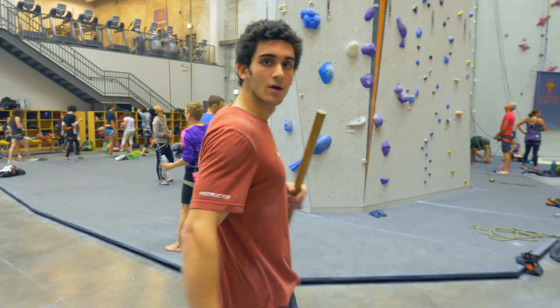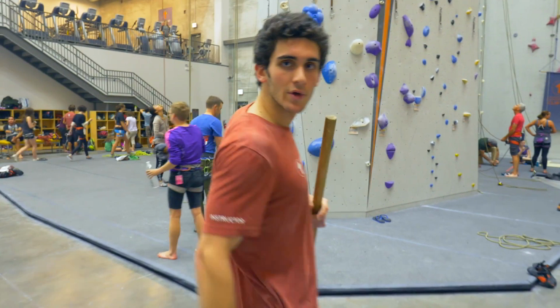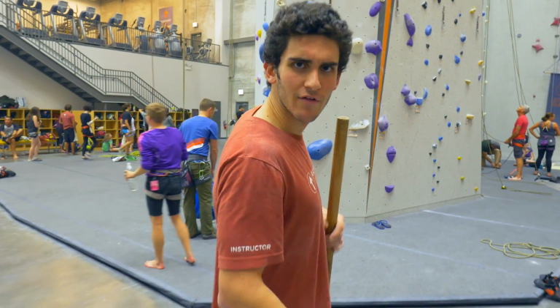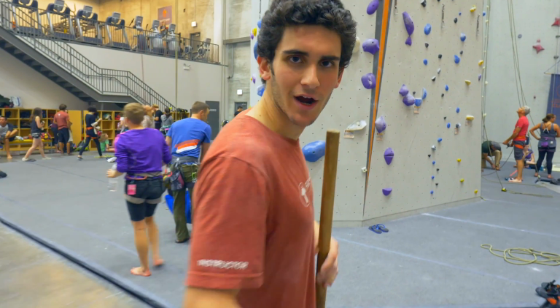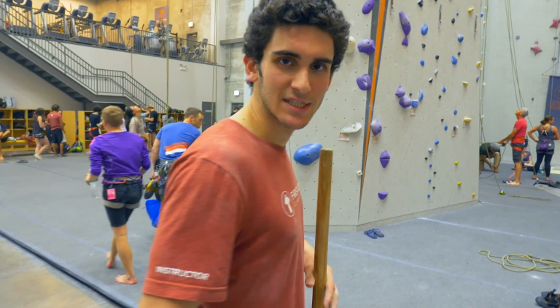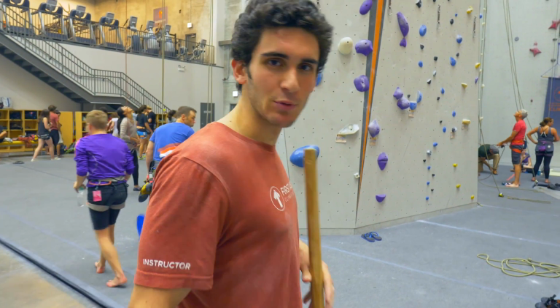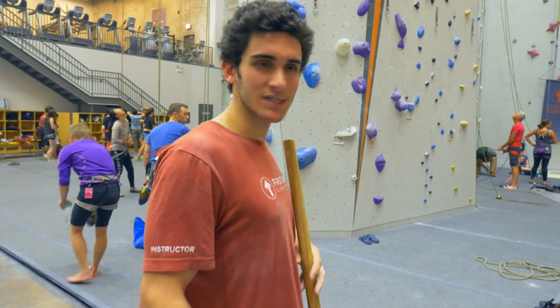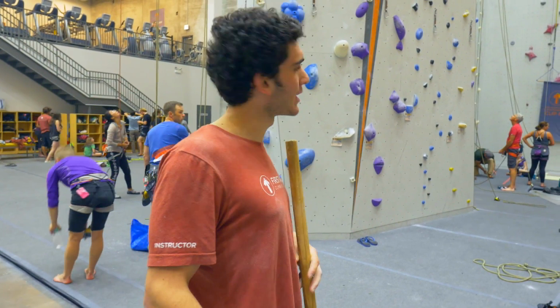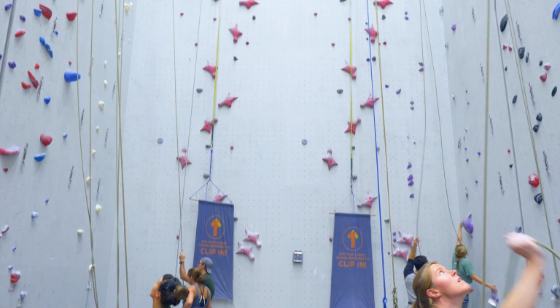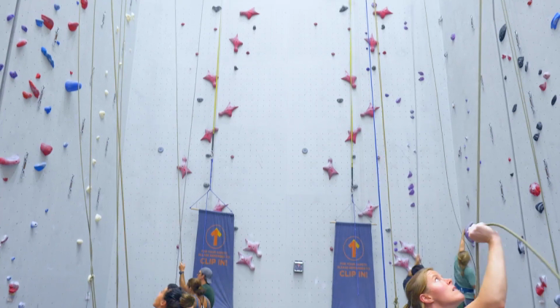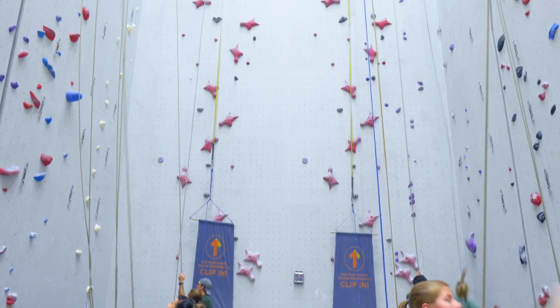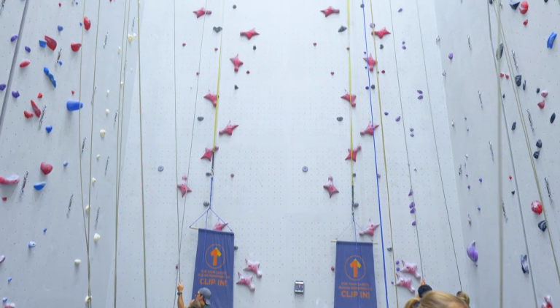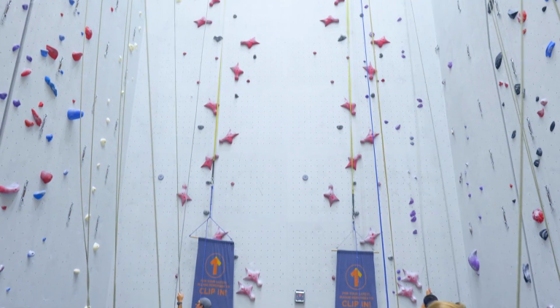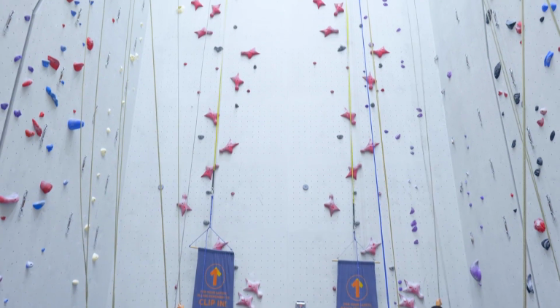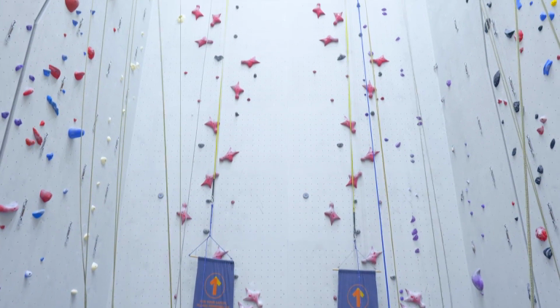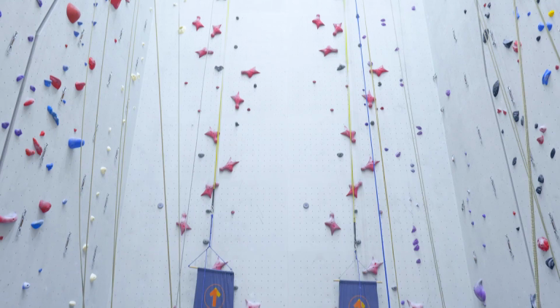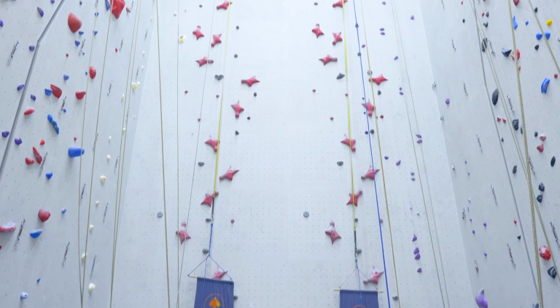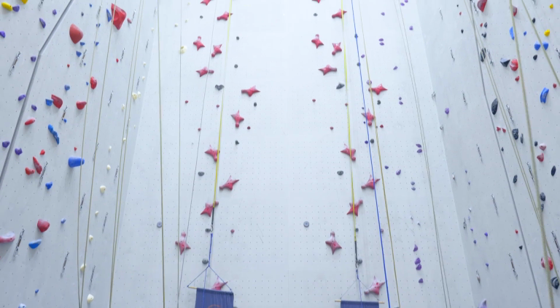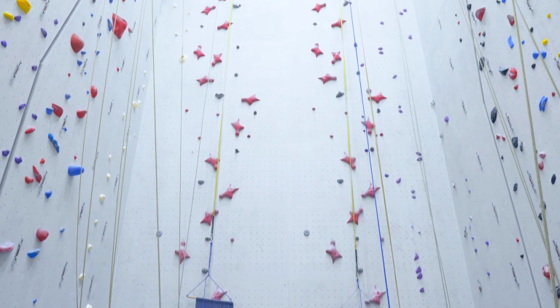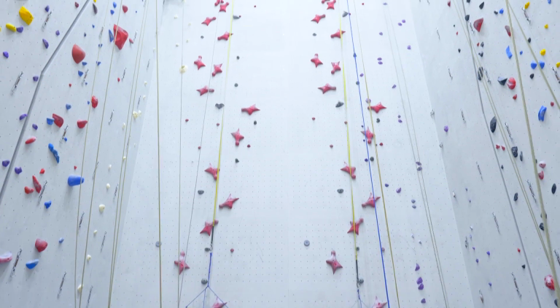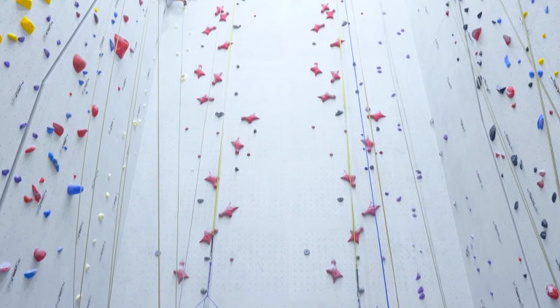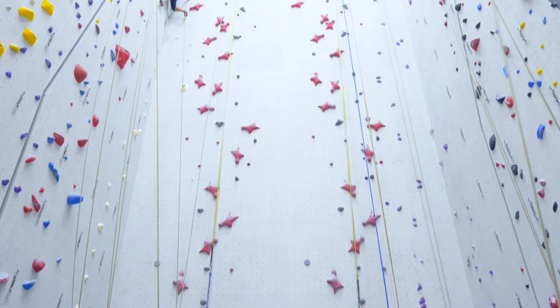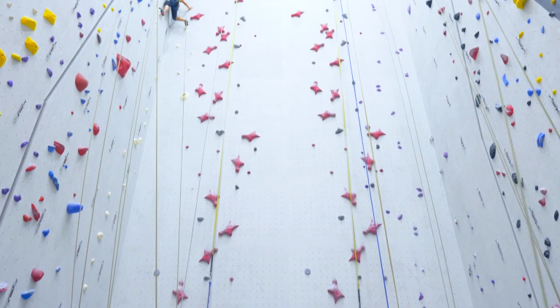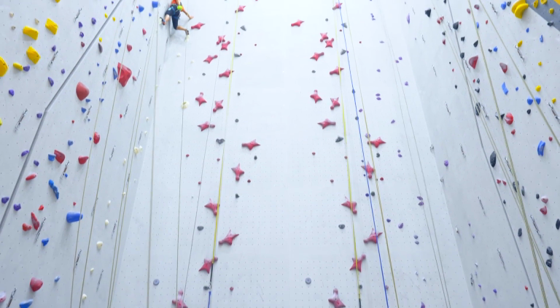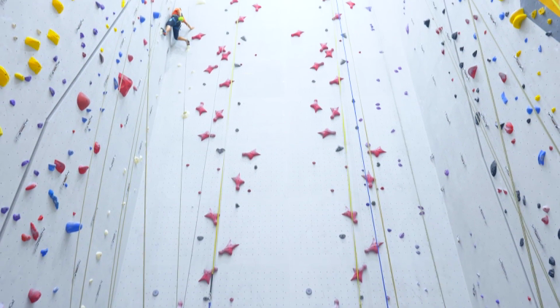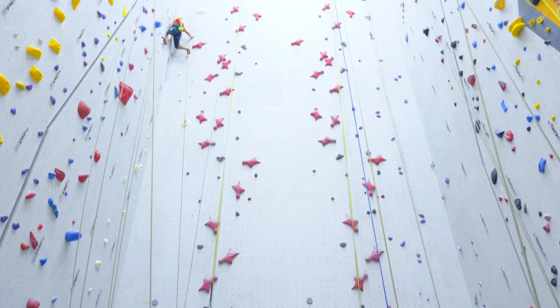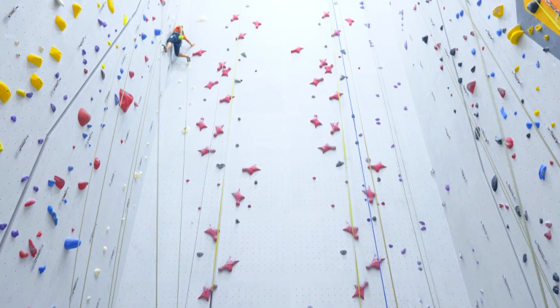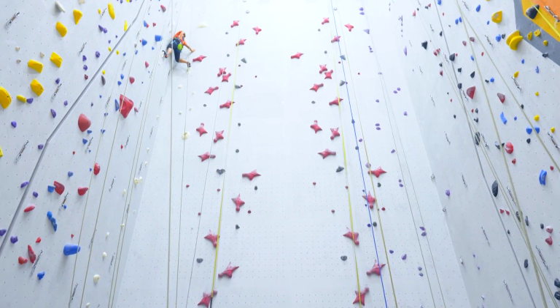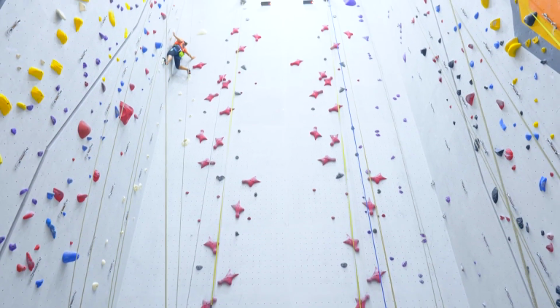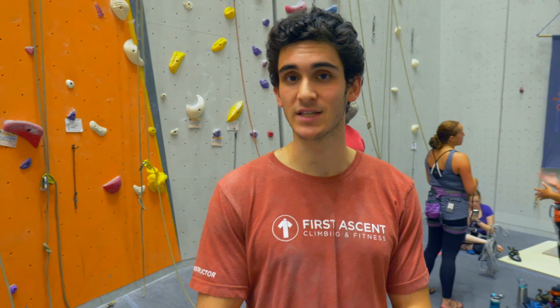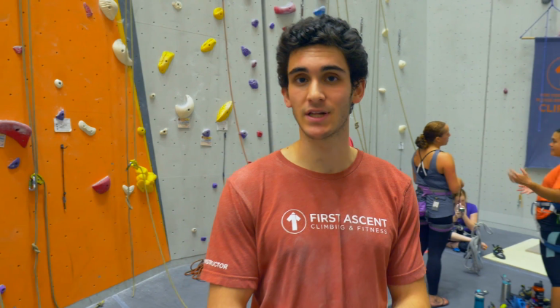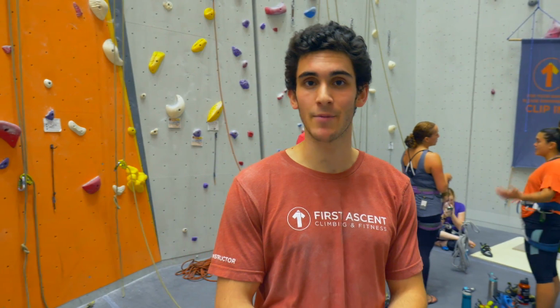We have our speed wall set up — pretty complete speed setup for training the team and anyone else who's interested in trying speed climbing.